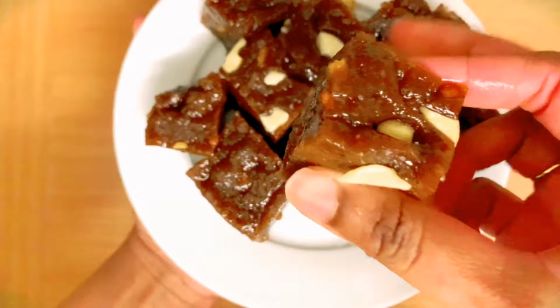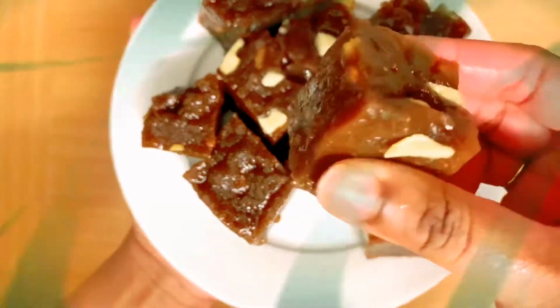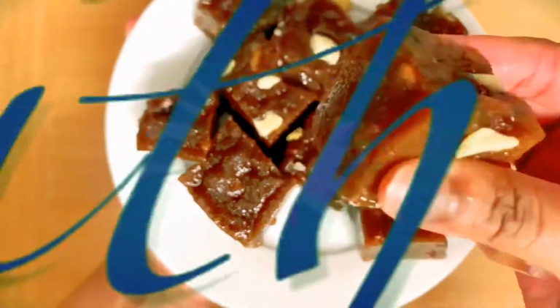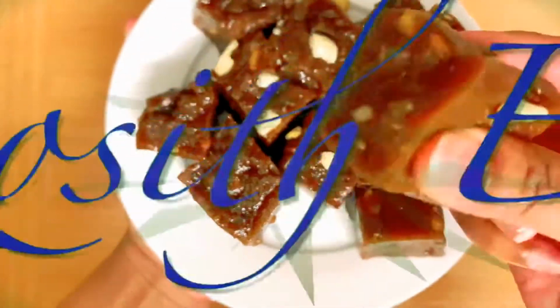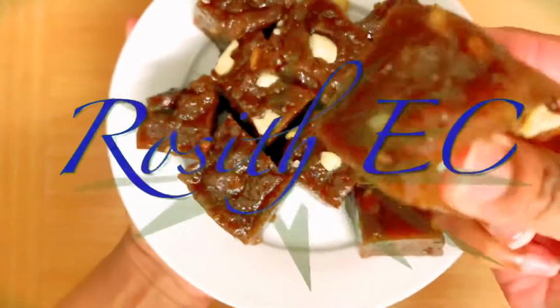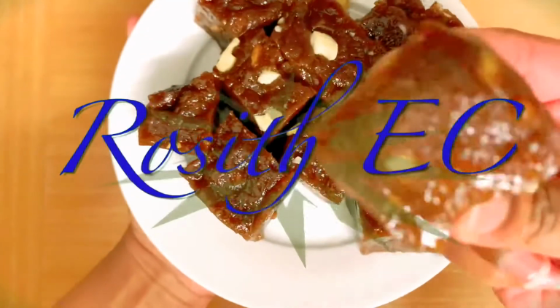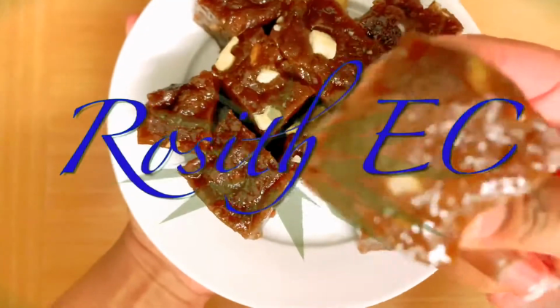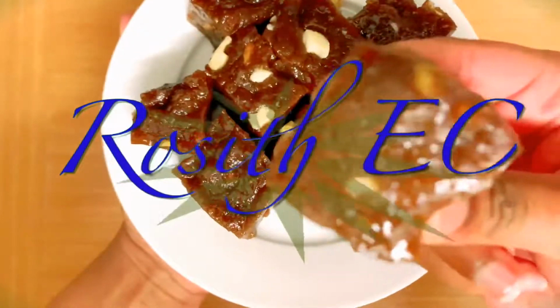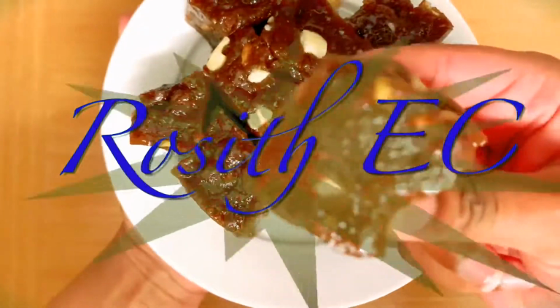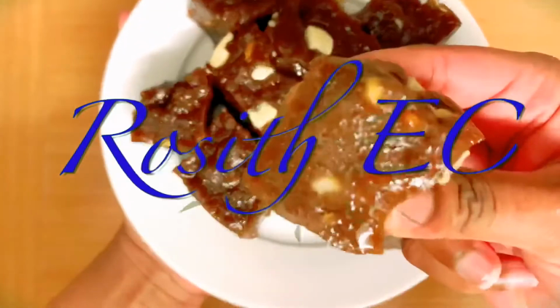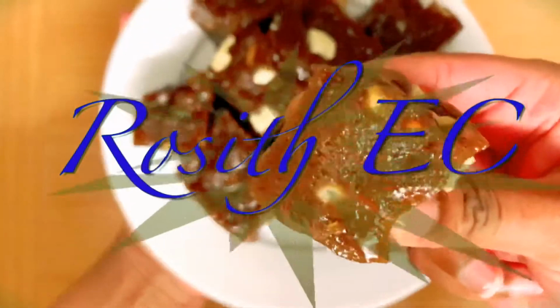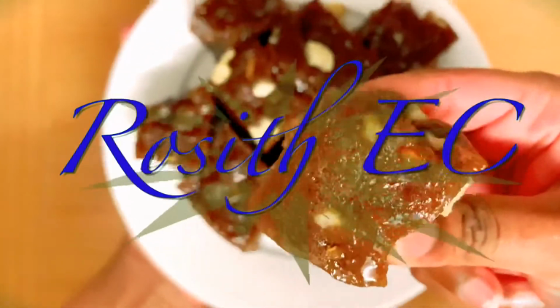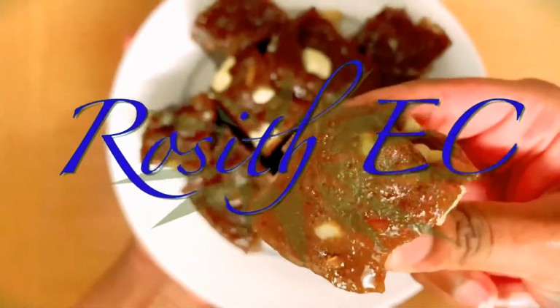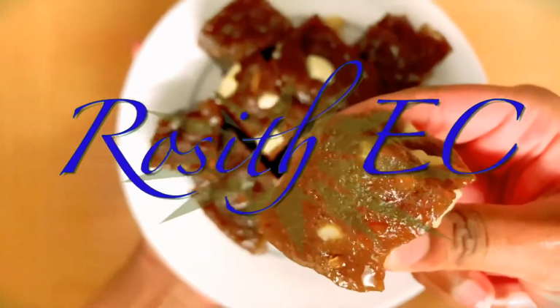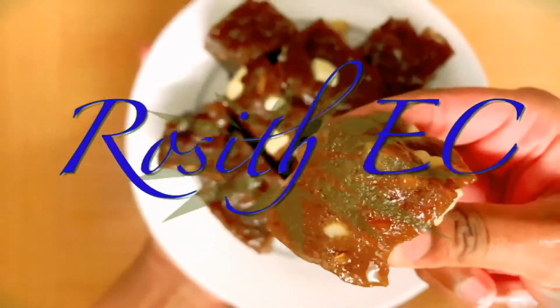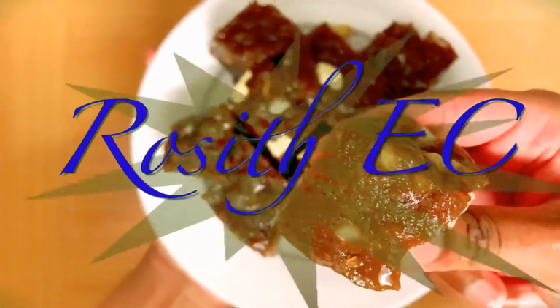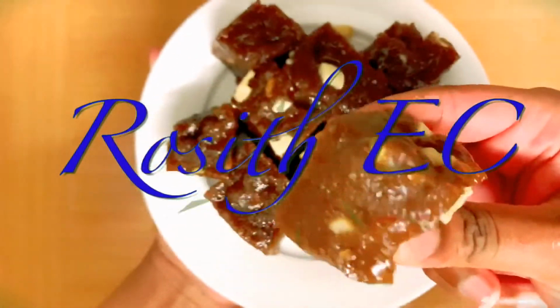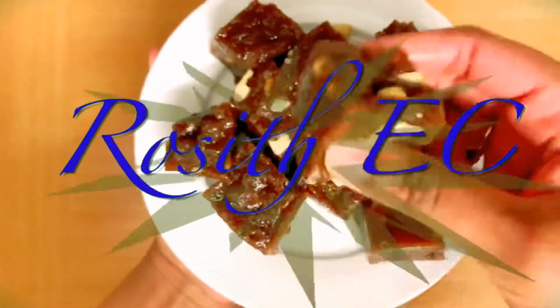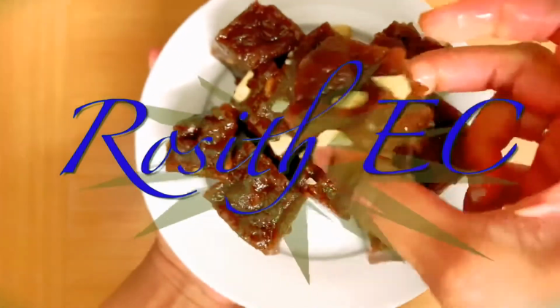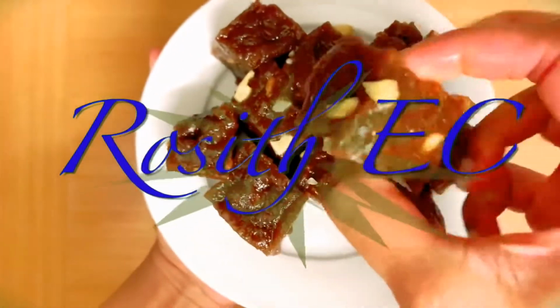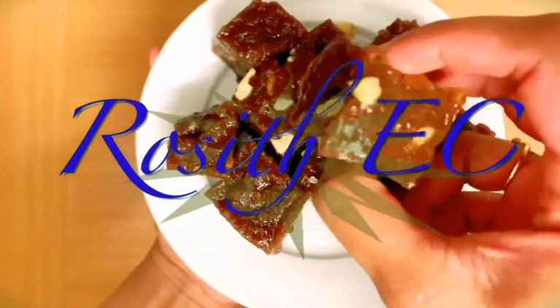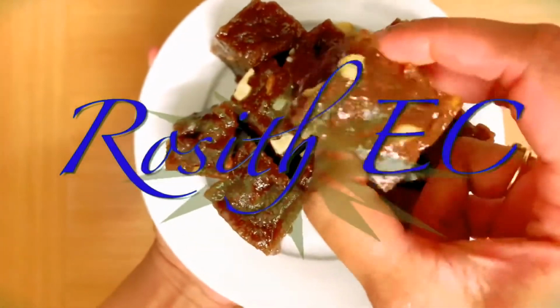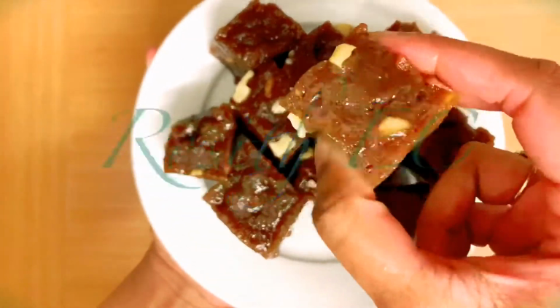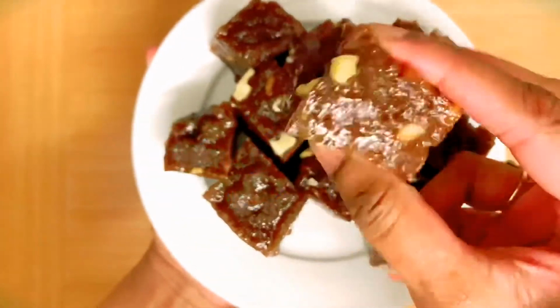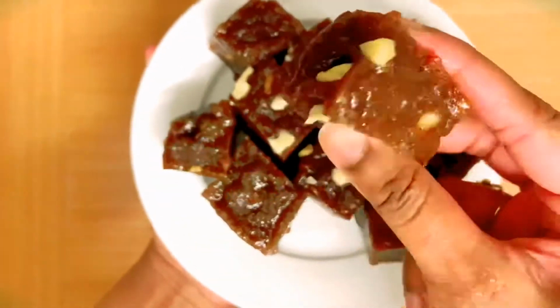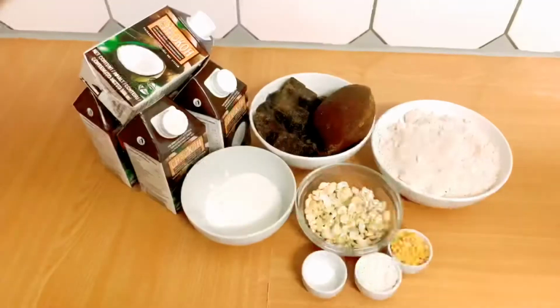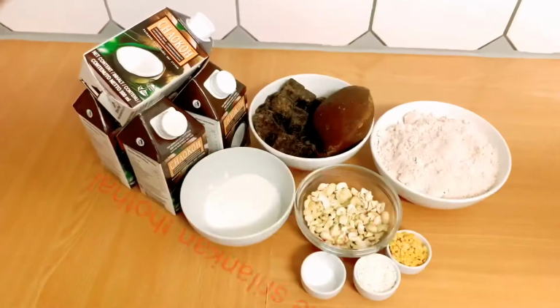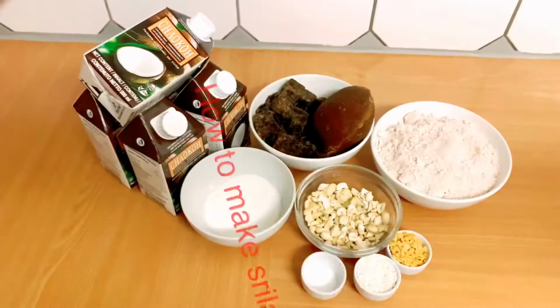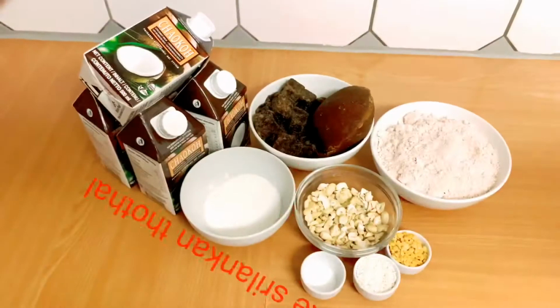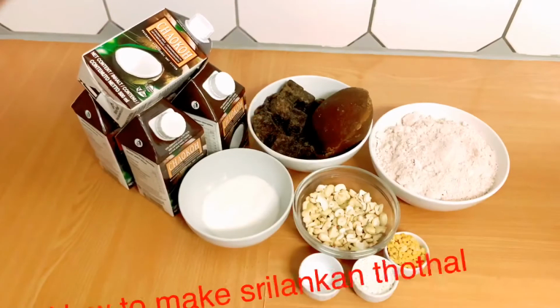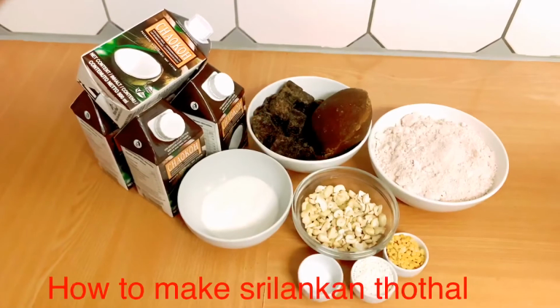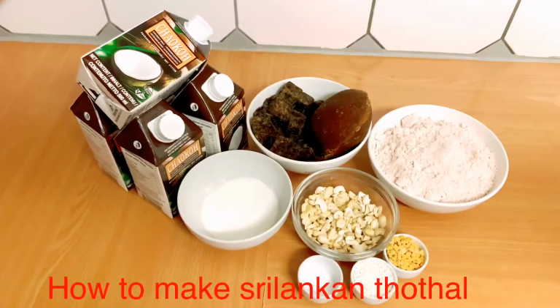The dish is made in the dish. First of all, I have a dish.